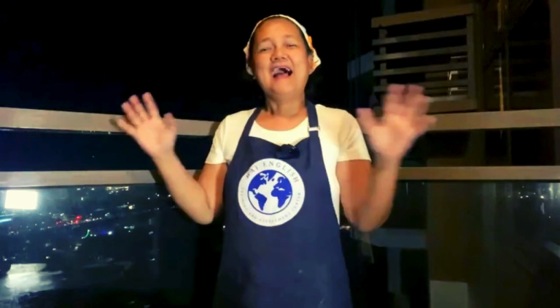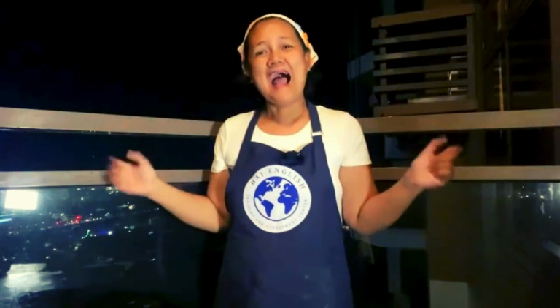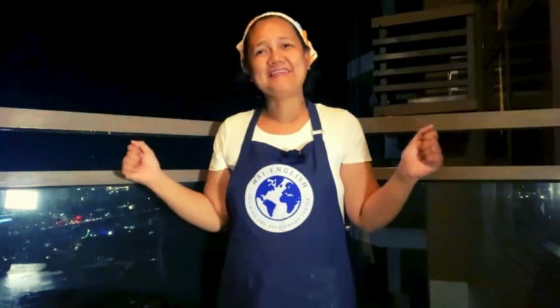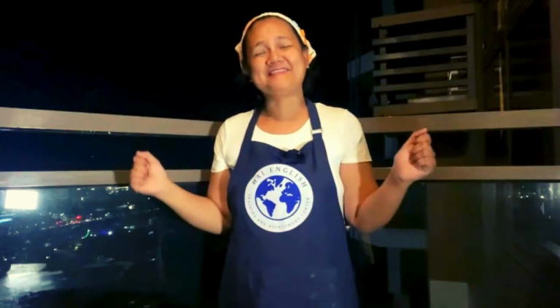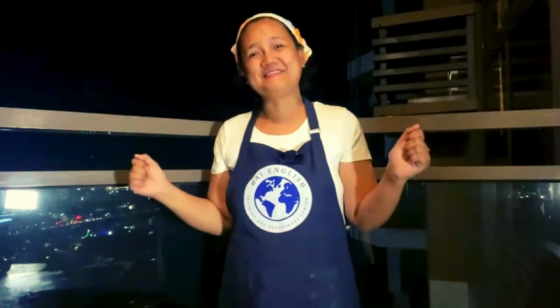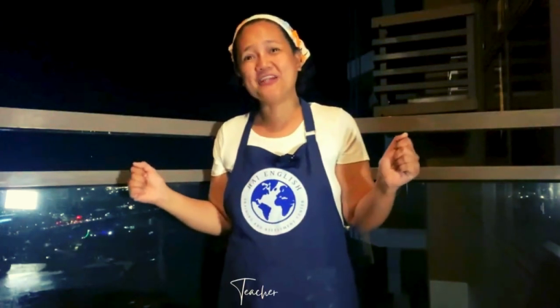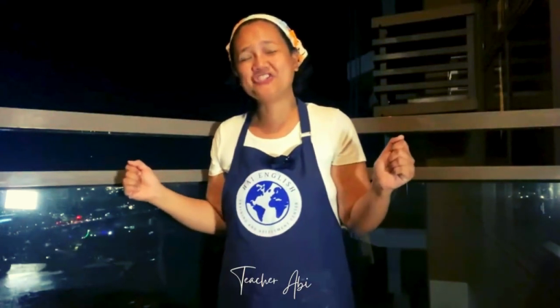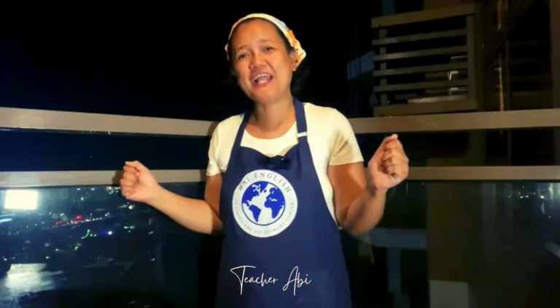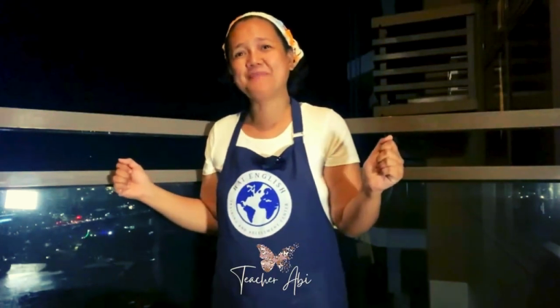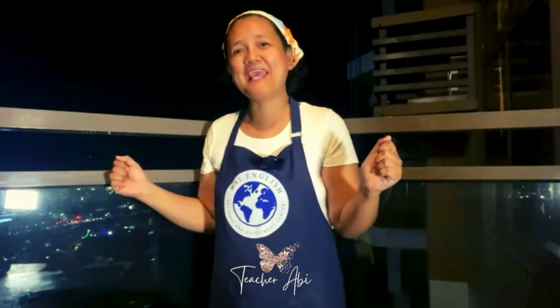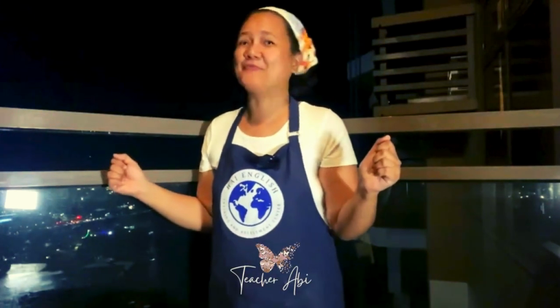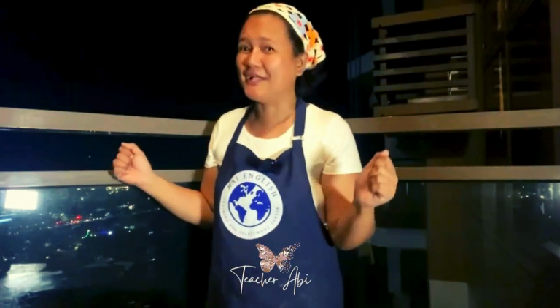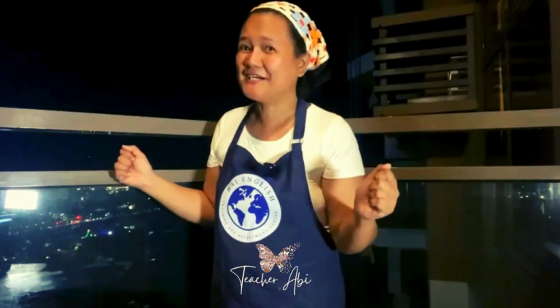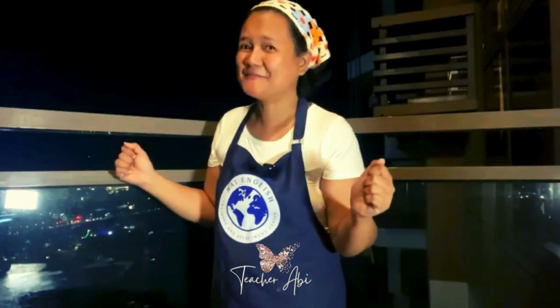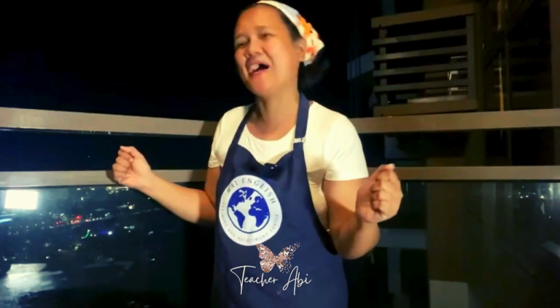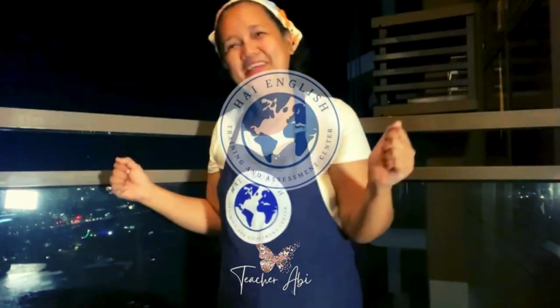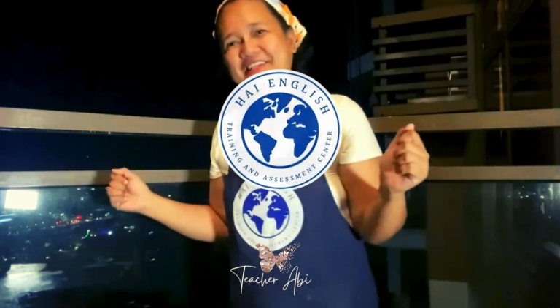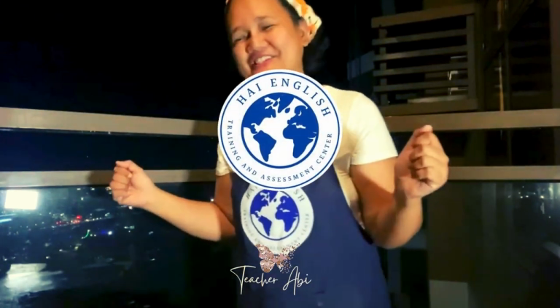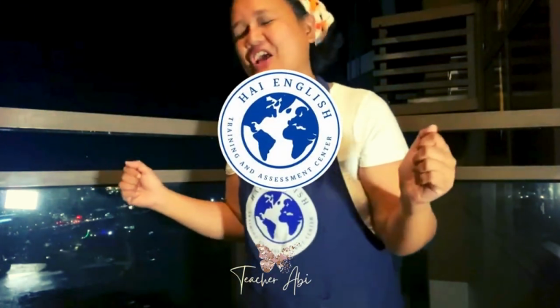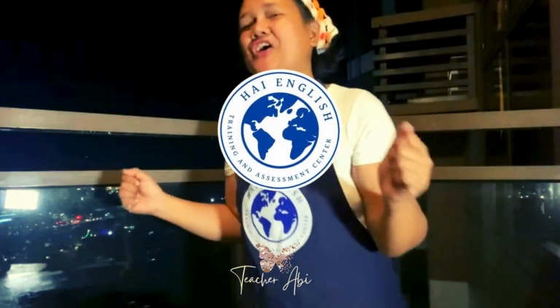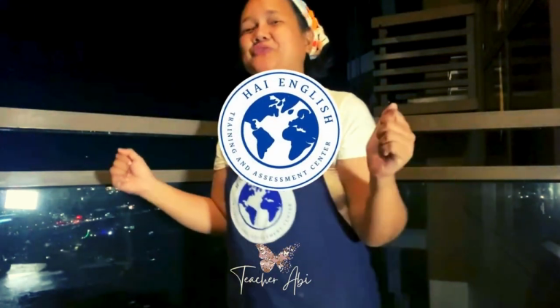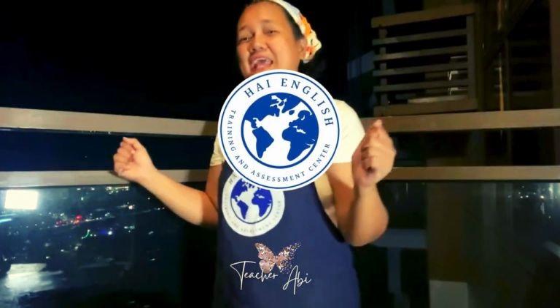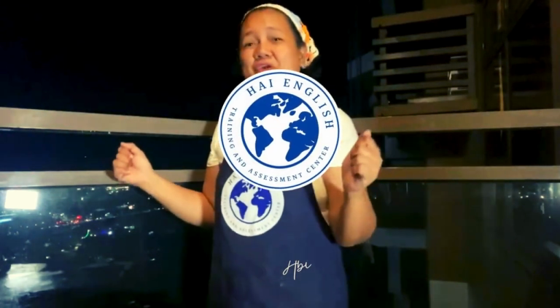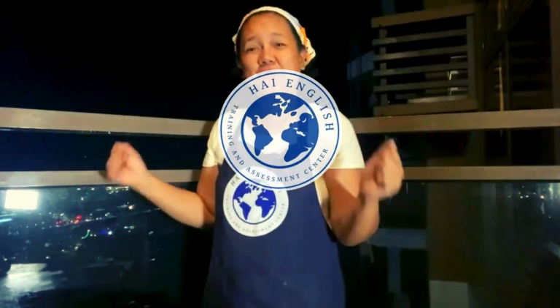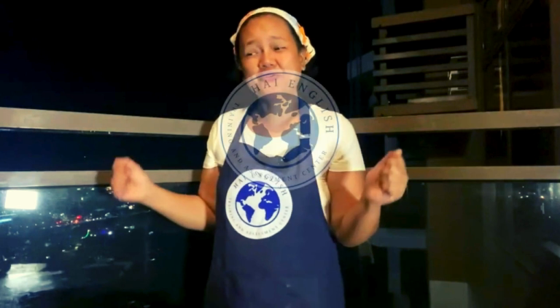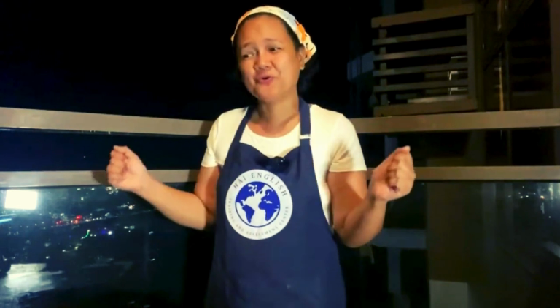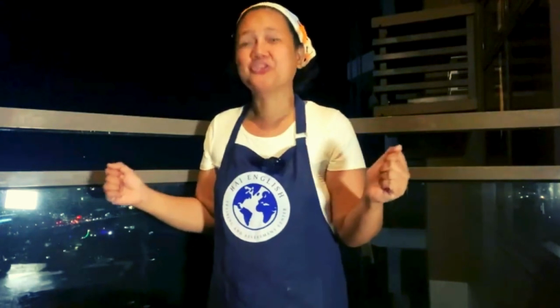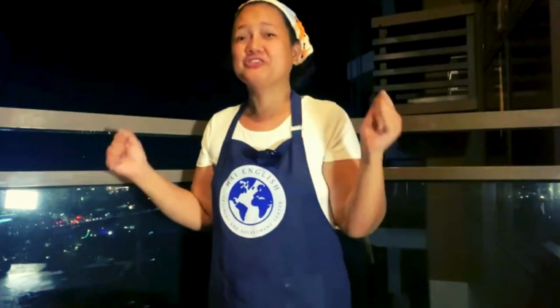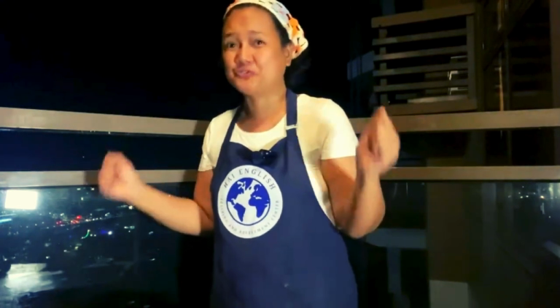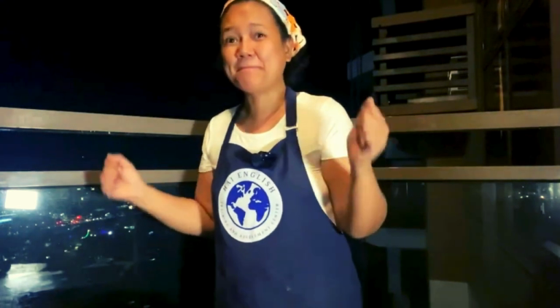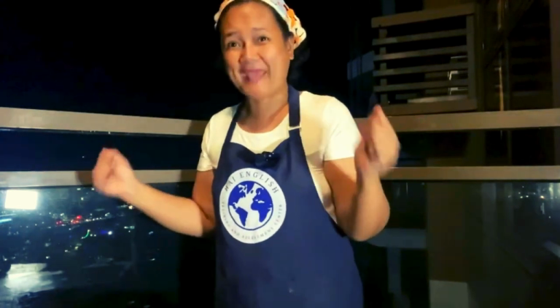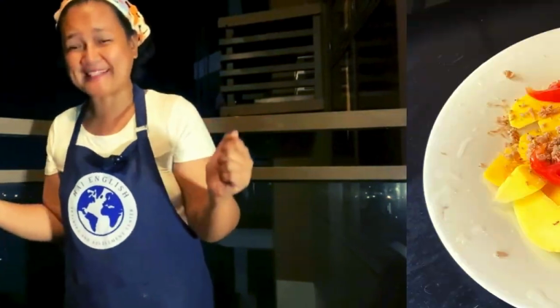Hi, this is your teacher, Abby, and welcome to High English. Today, we're going to cook shrimp cakes.